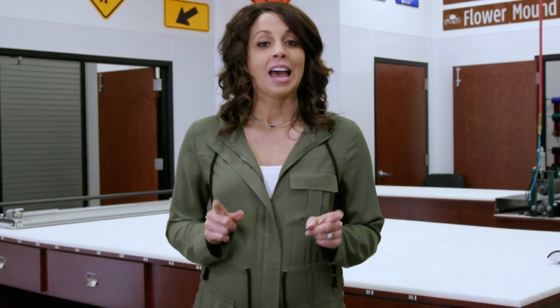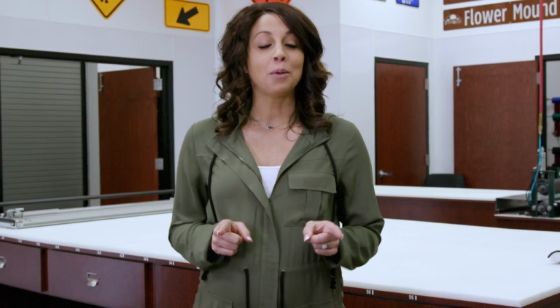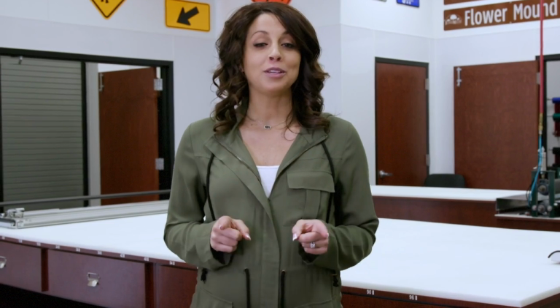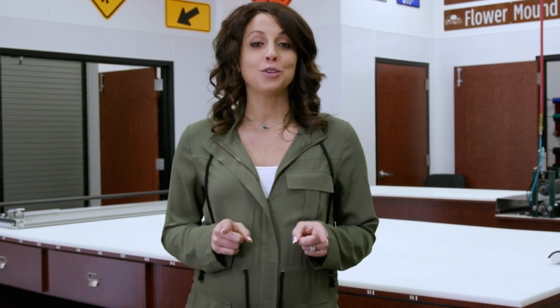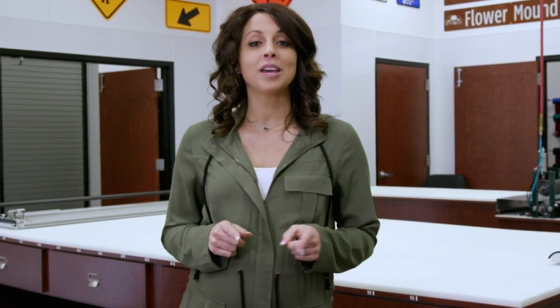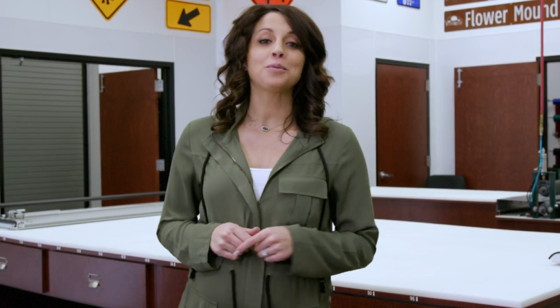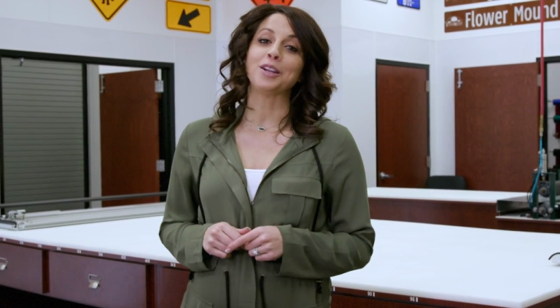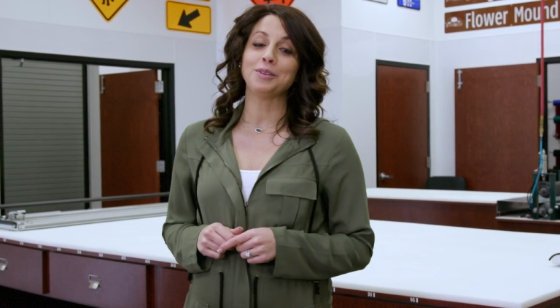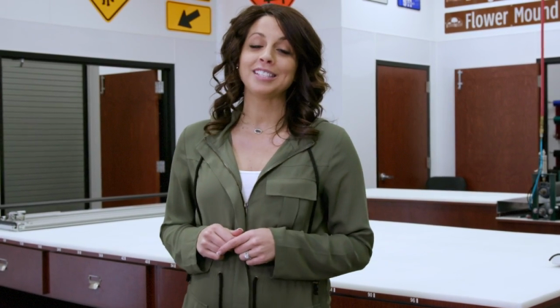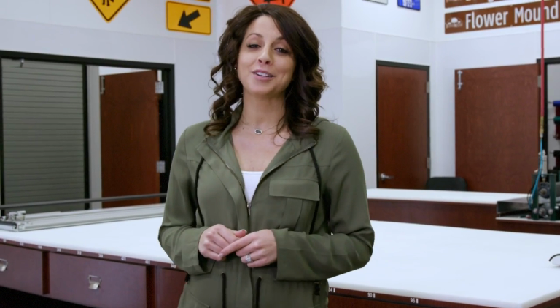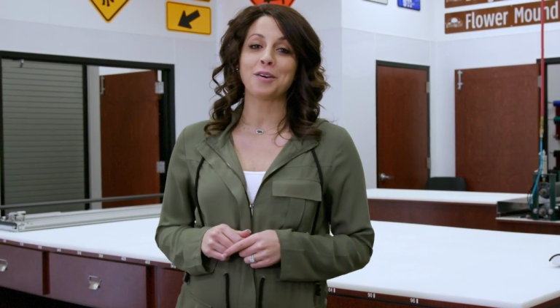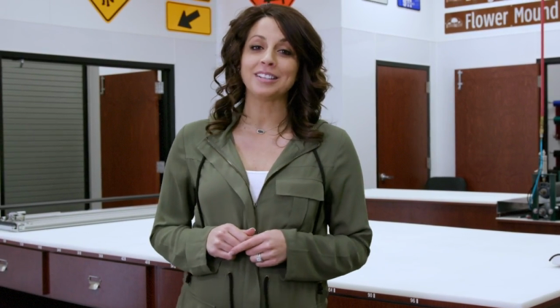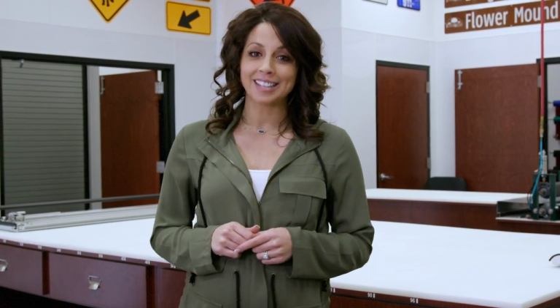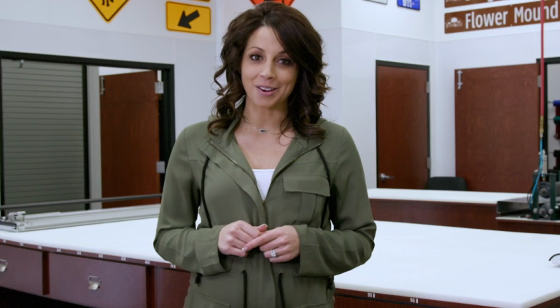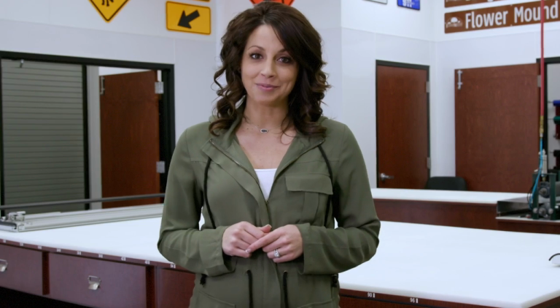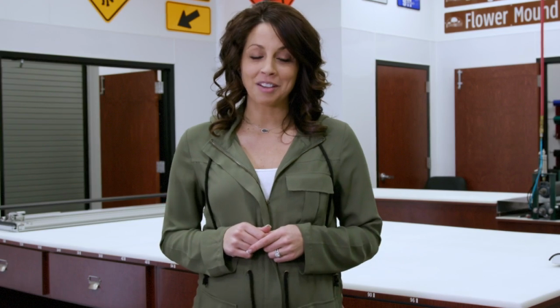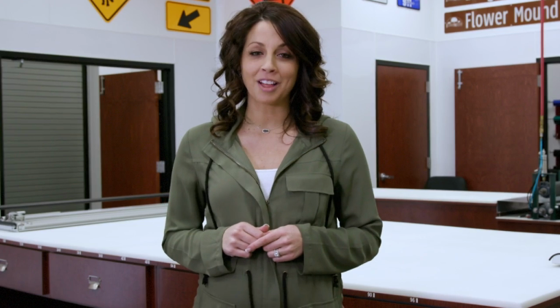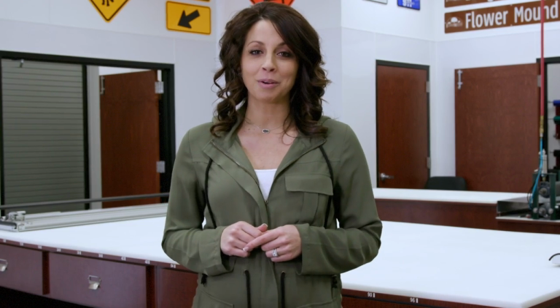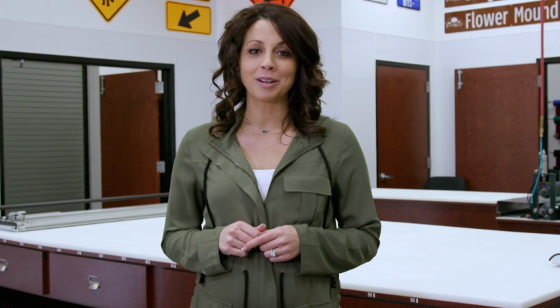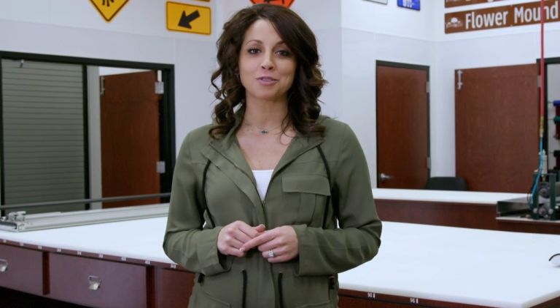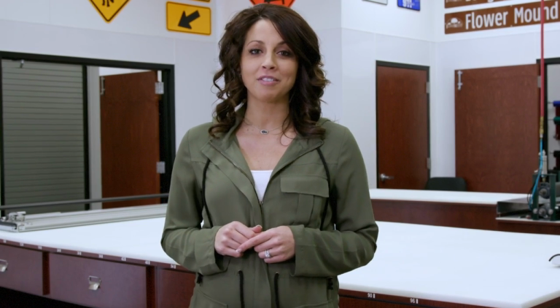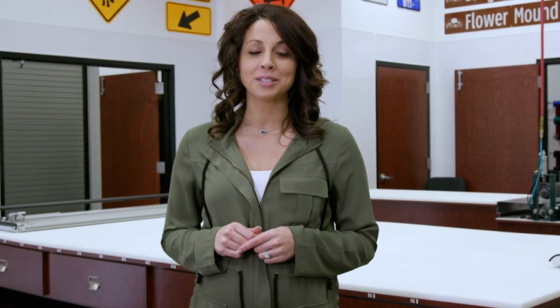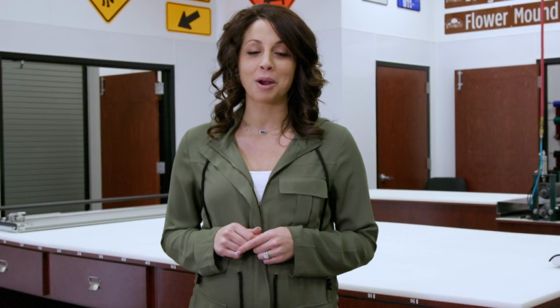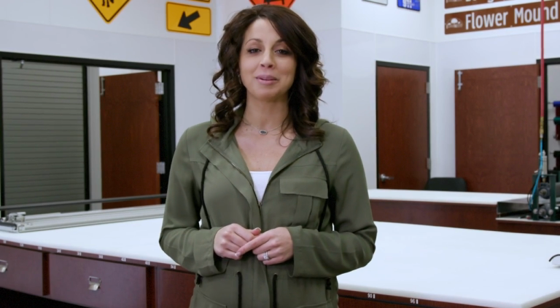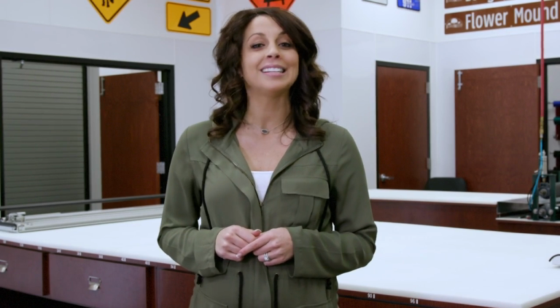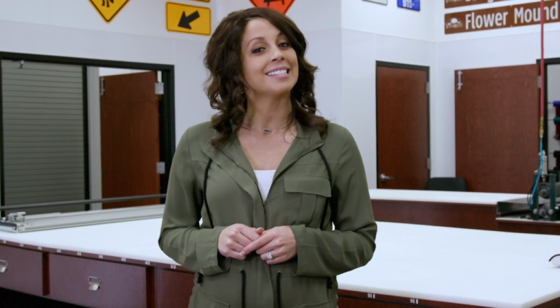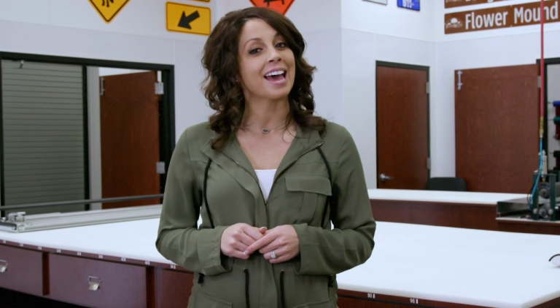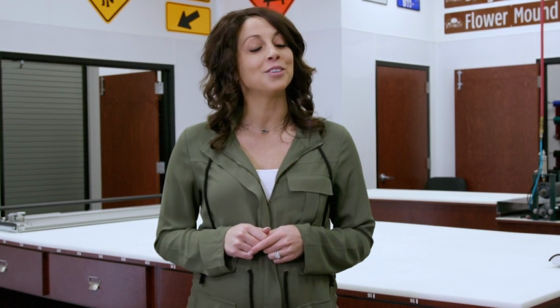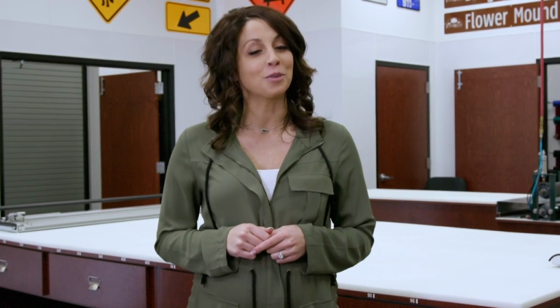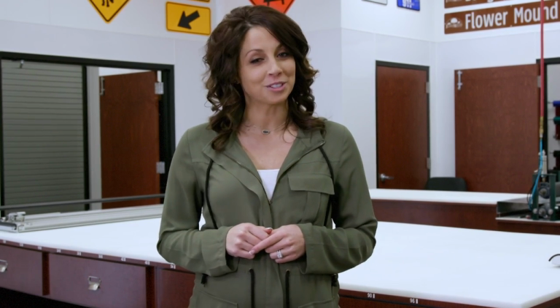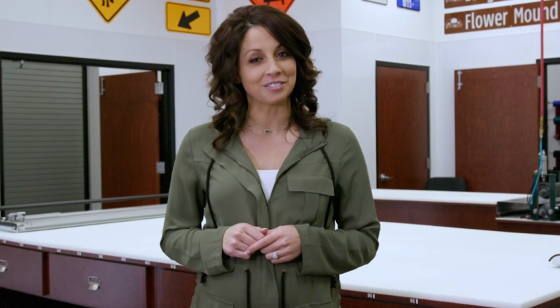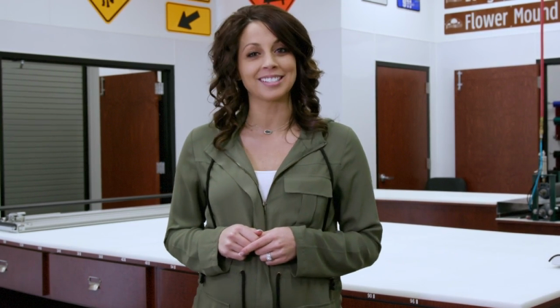Helping you get where you need to go in town, Flower Mound's Traffic Department is at your service.